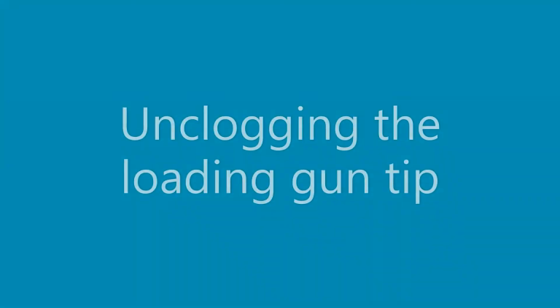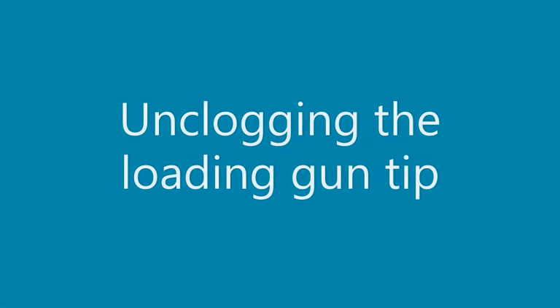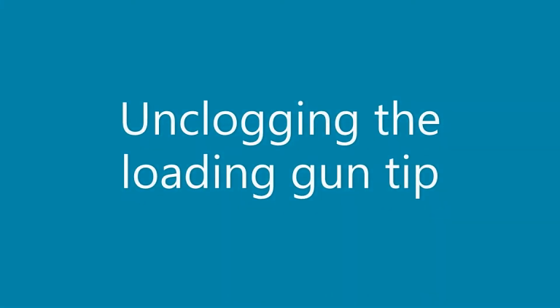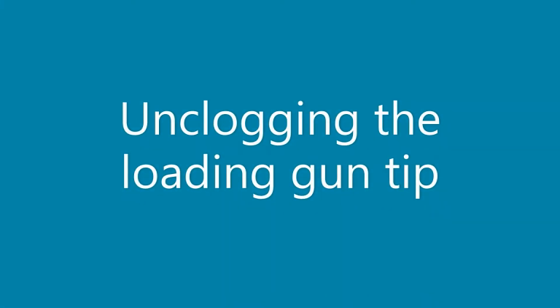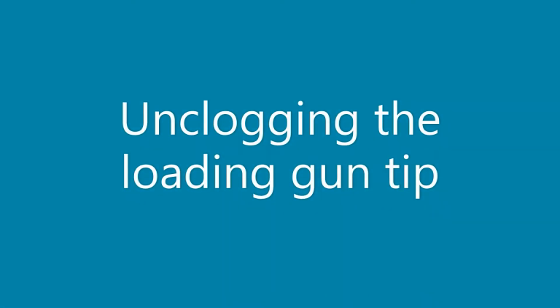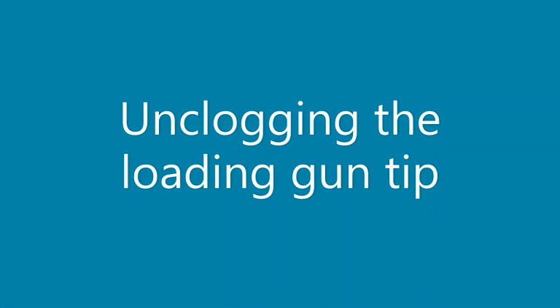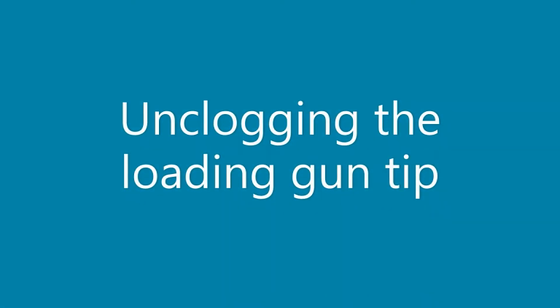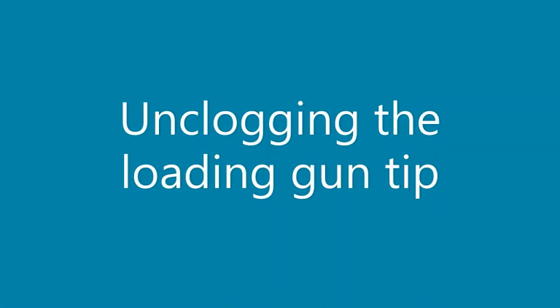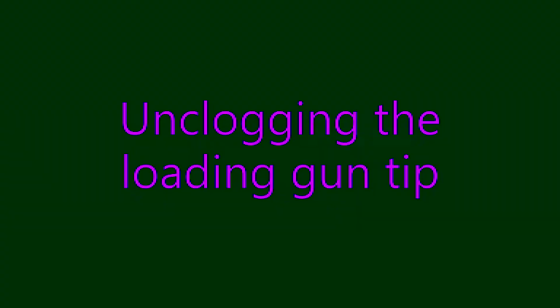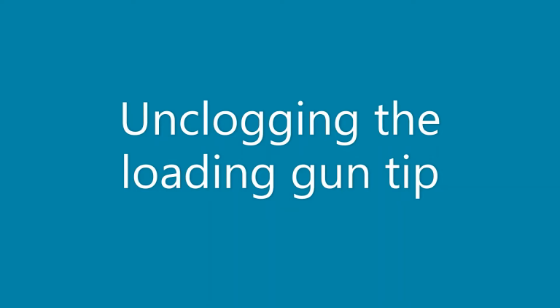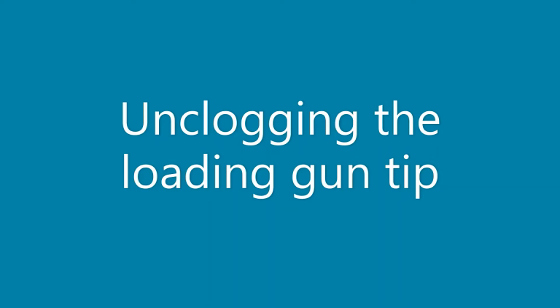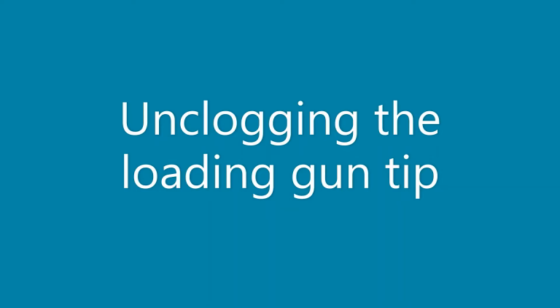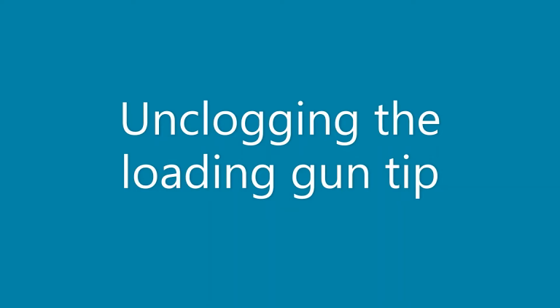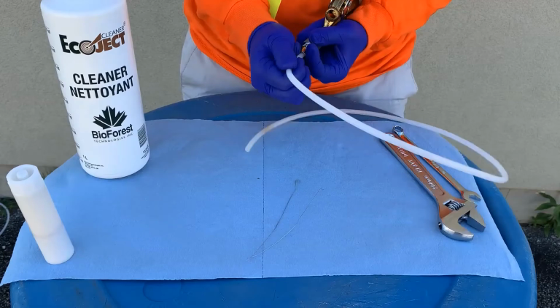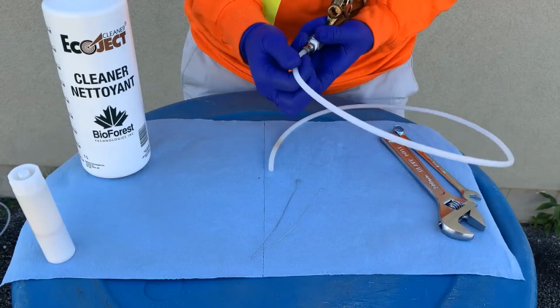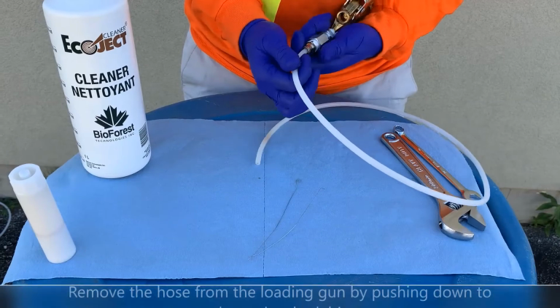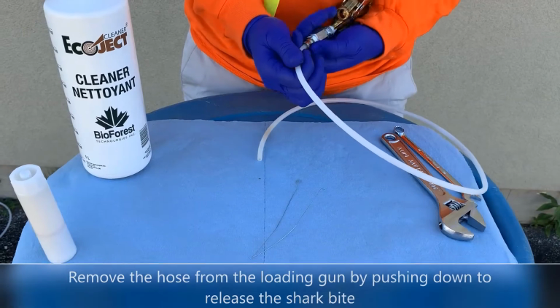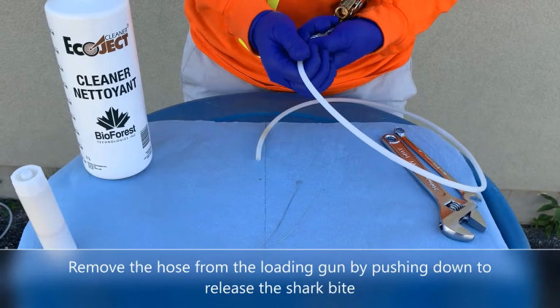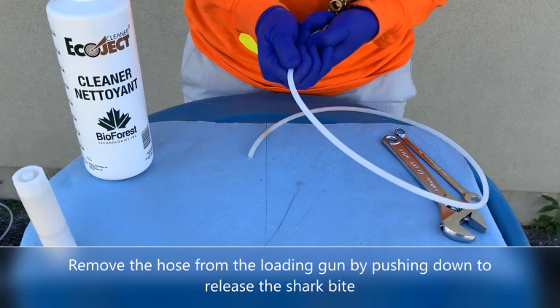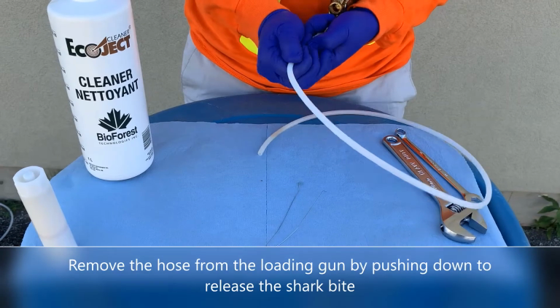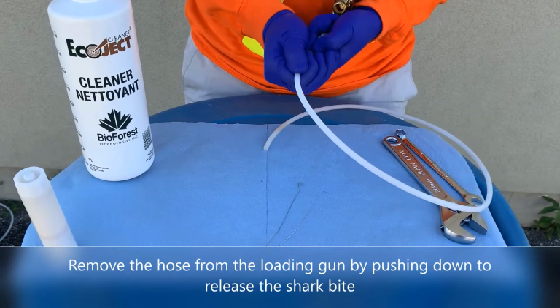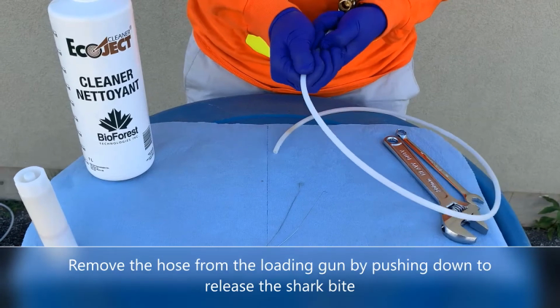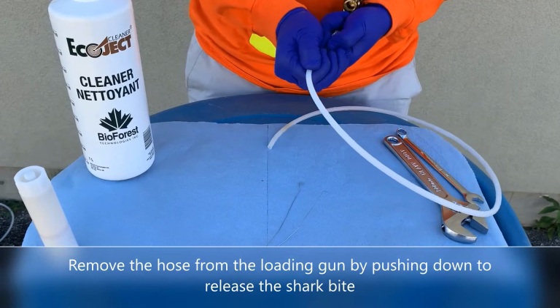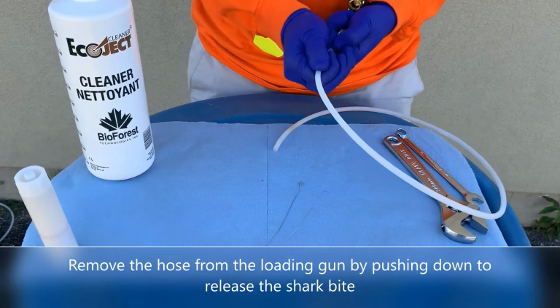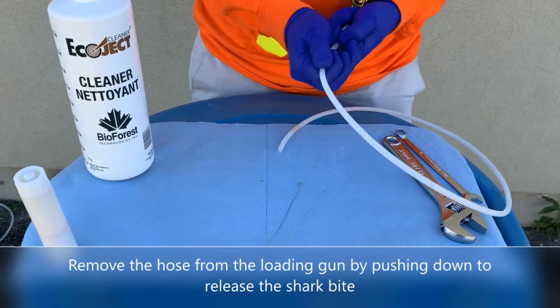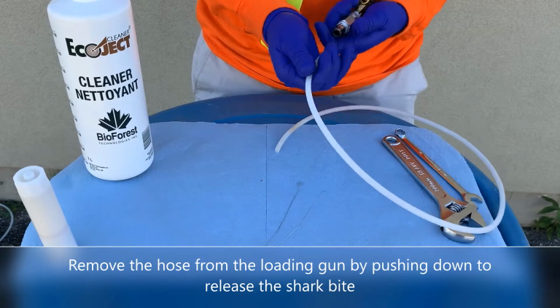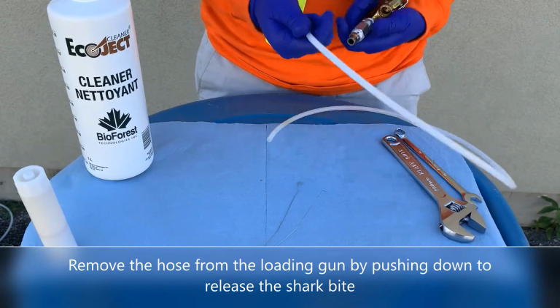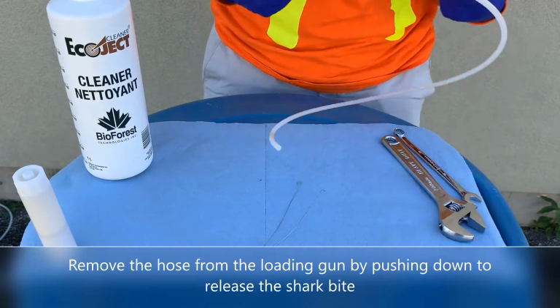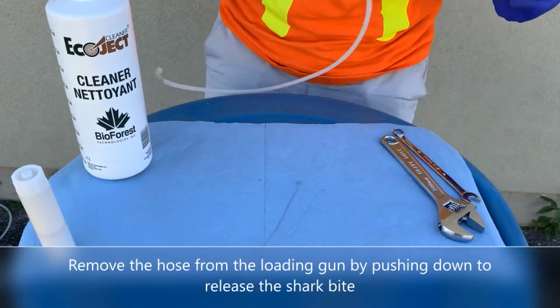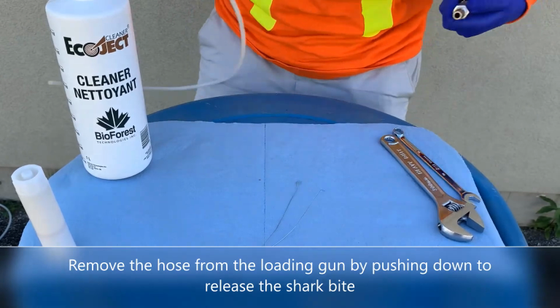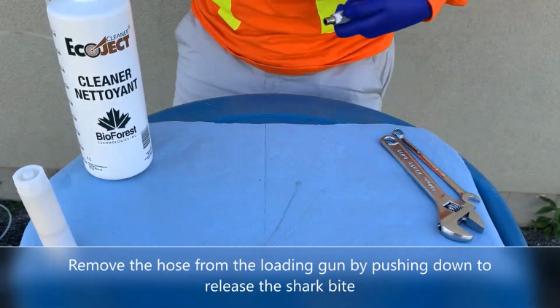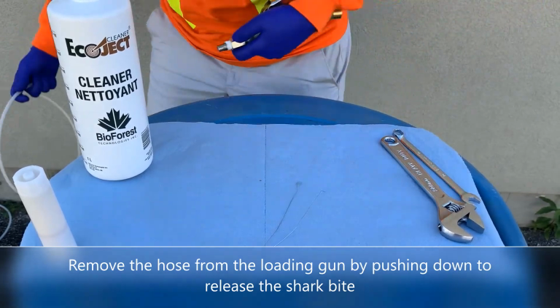Unclogging the loading gun tip, part one. Begin by removing the hose from the loading gun by pushing down to release the shark bite fitting.